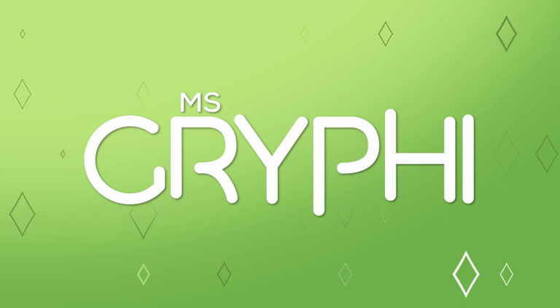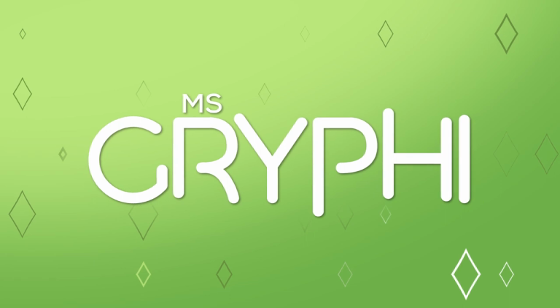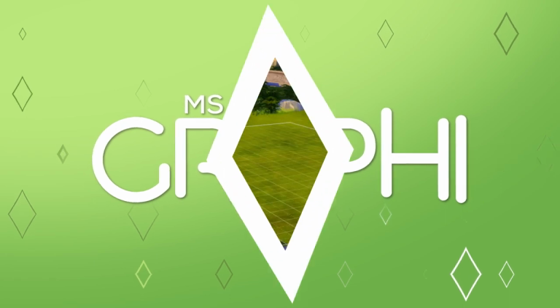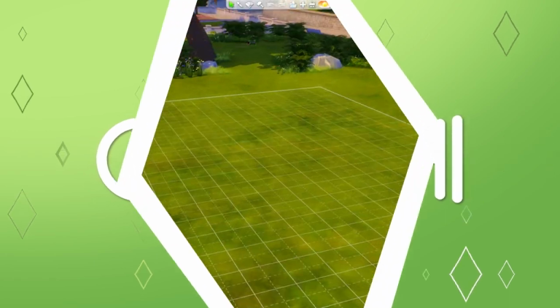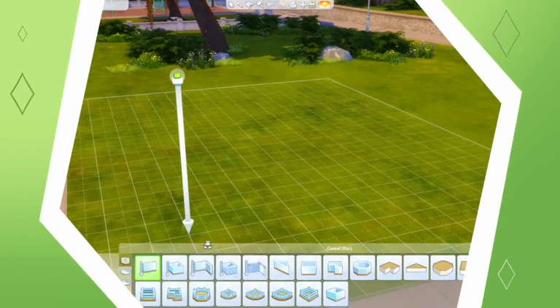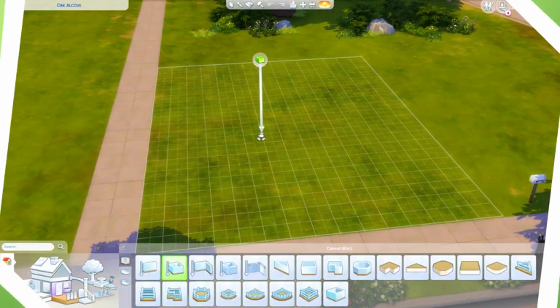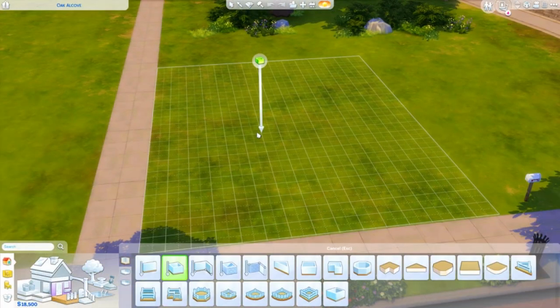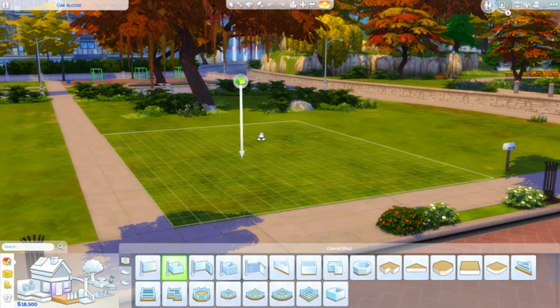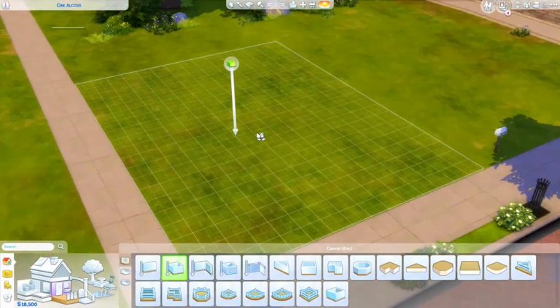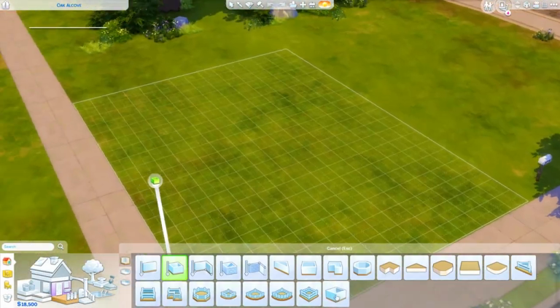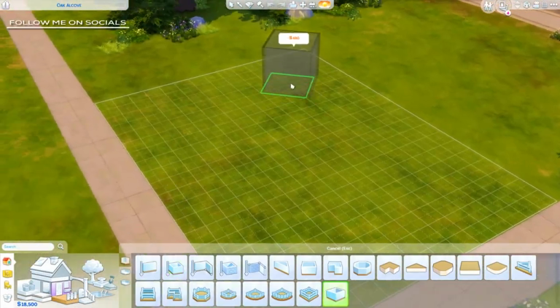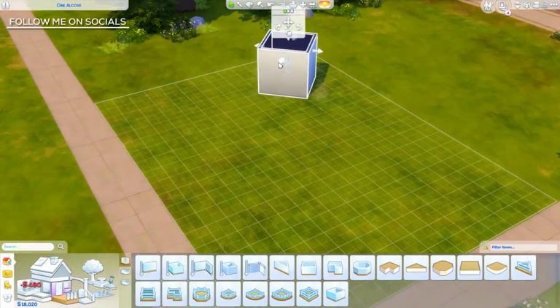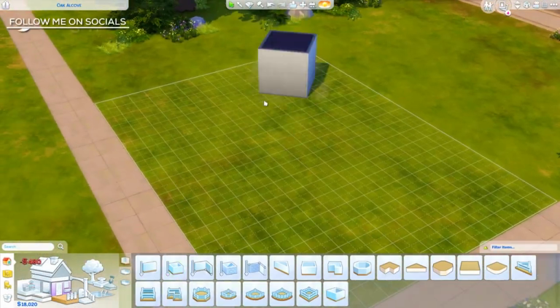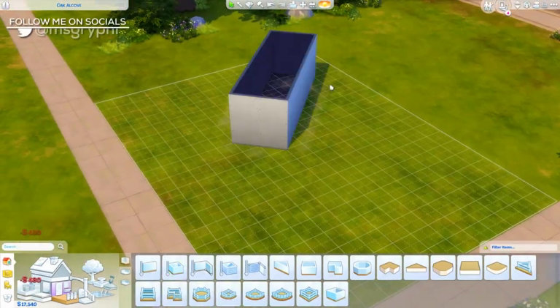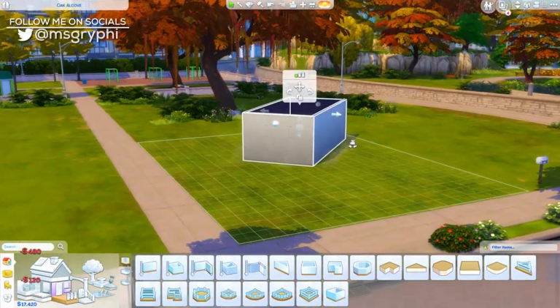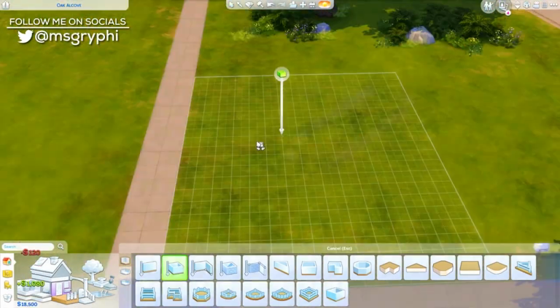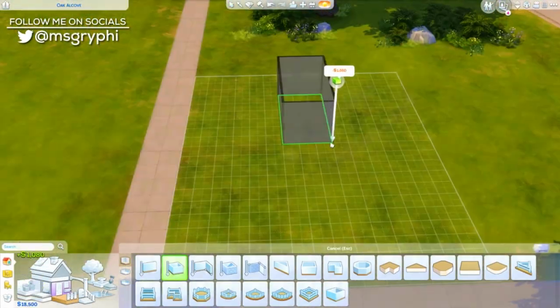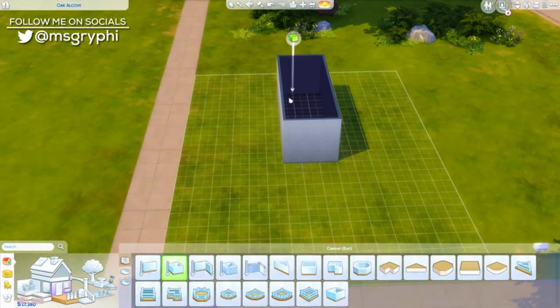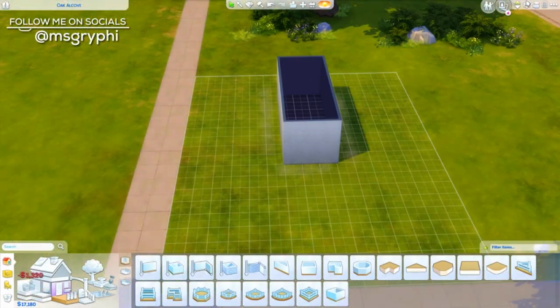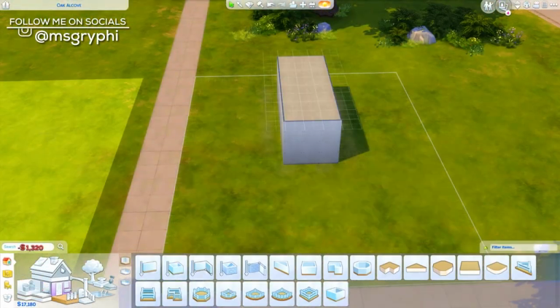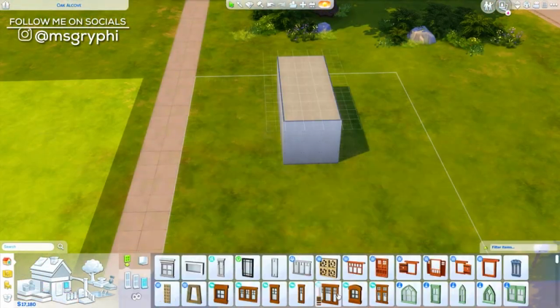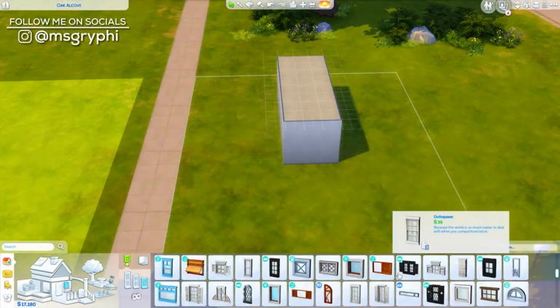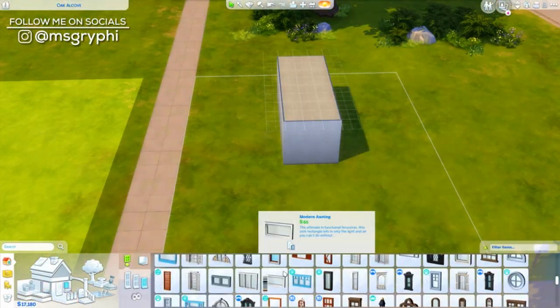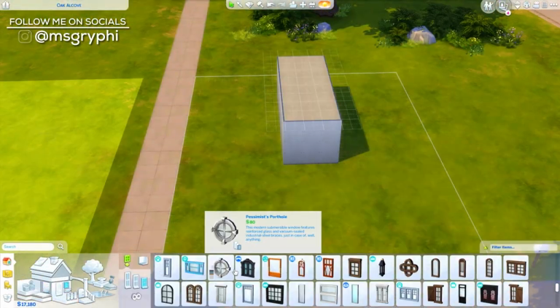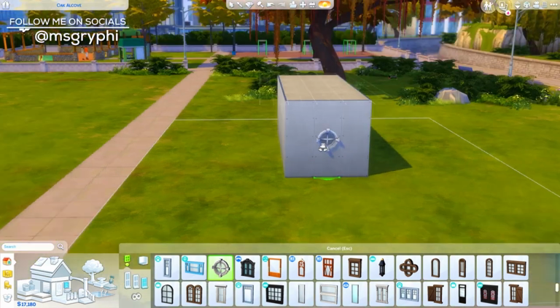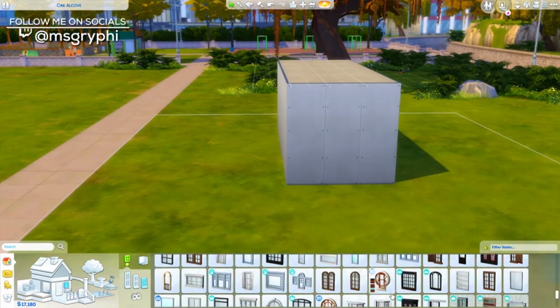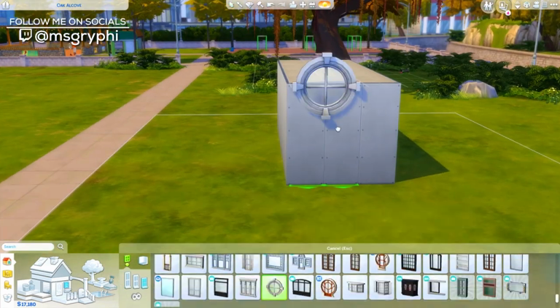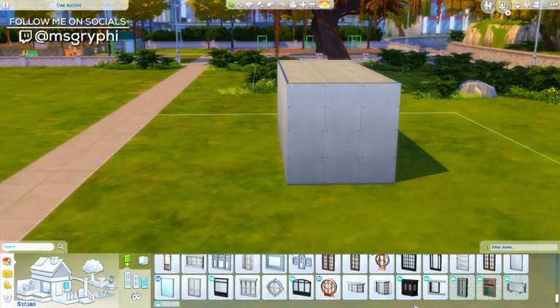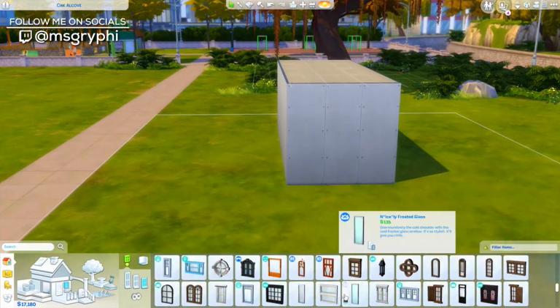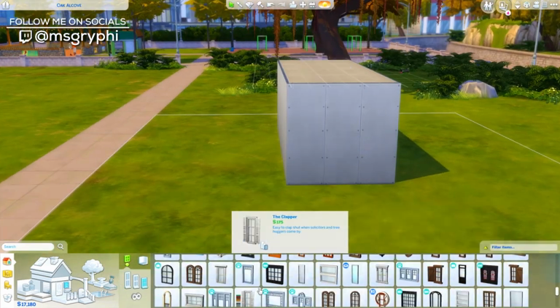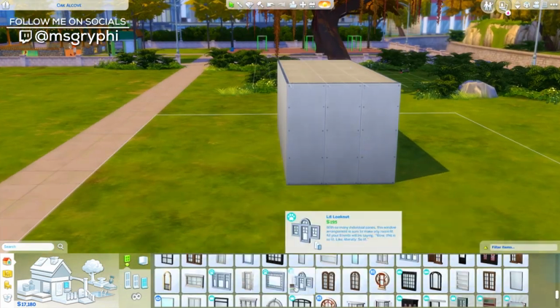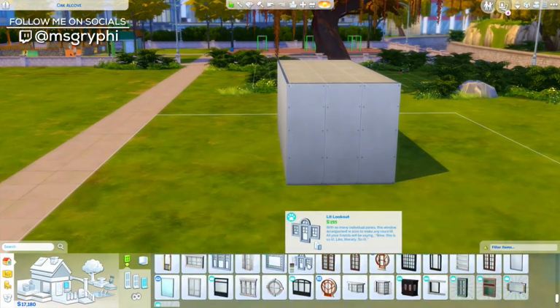Hey guys, it is Tanya and welcome back to the channel and welcome back to another speed build and to another installment of the squish.